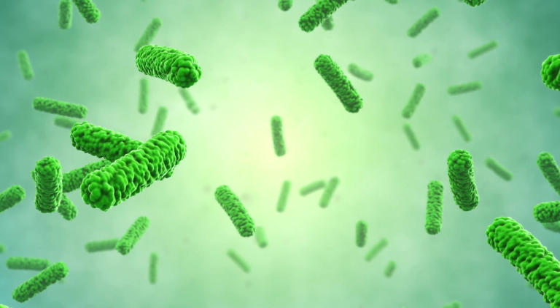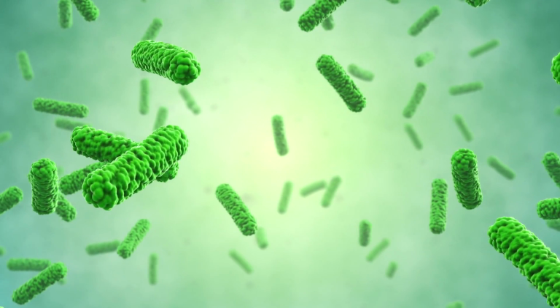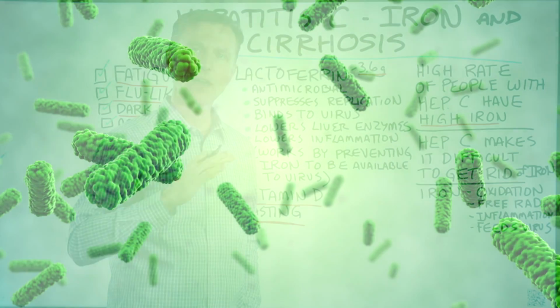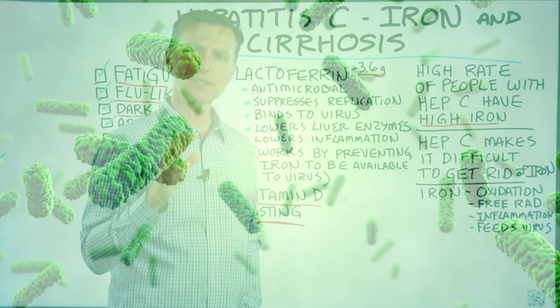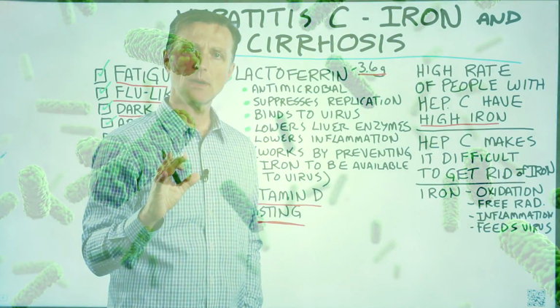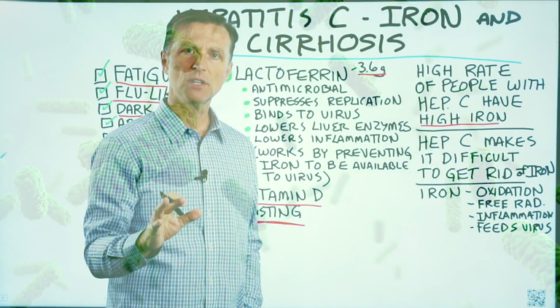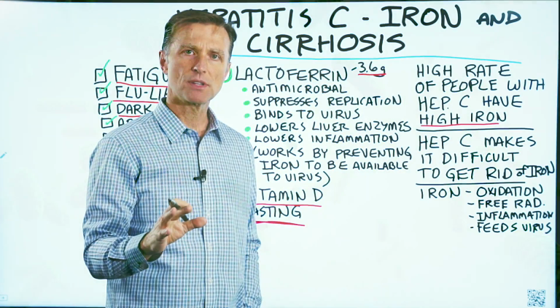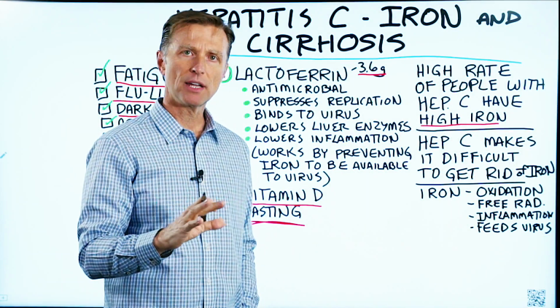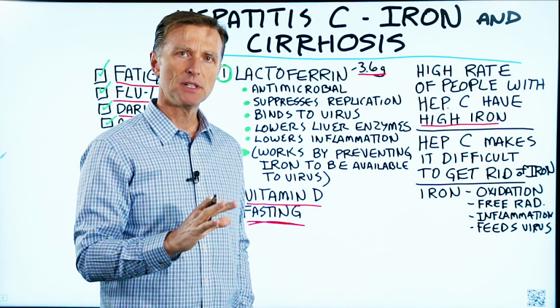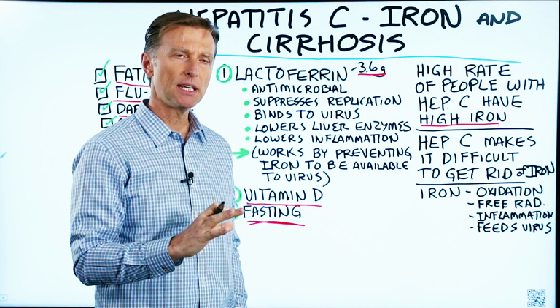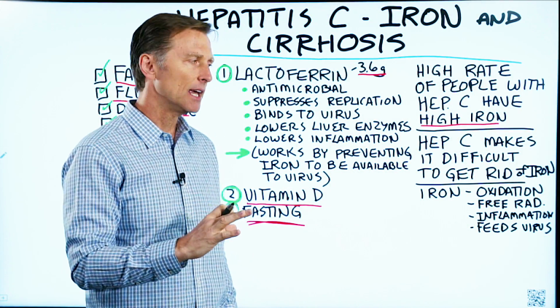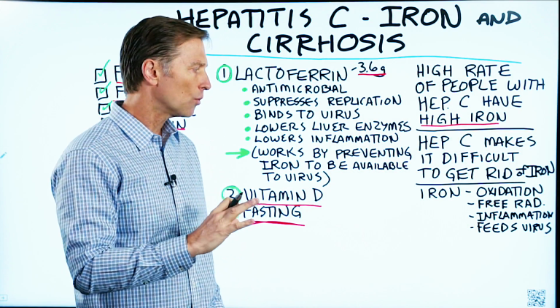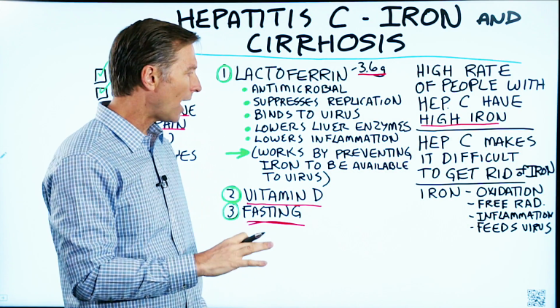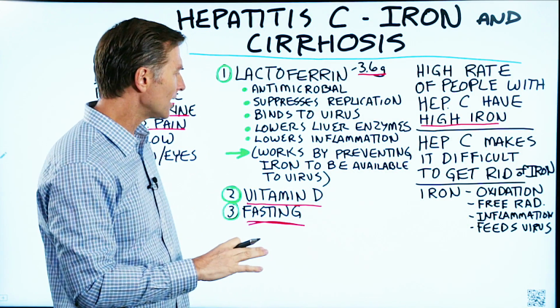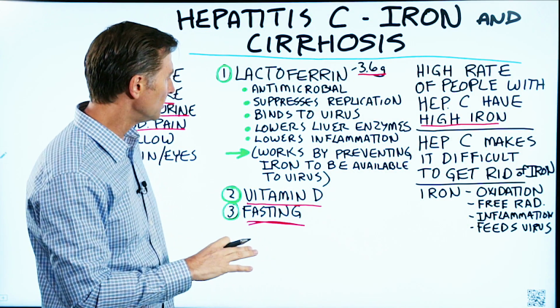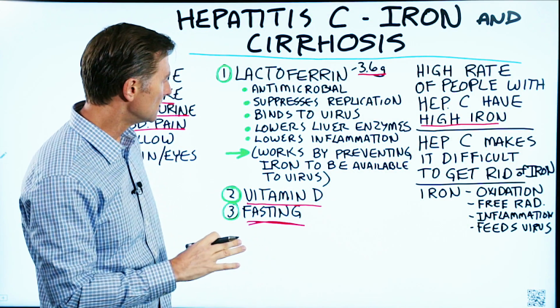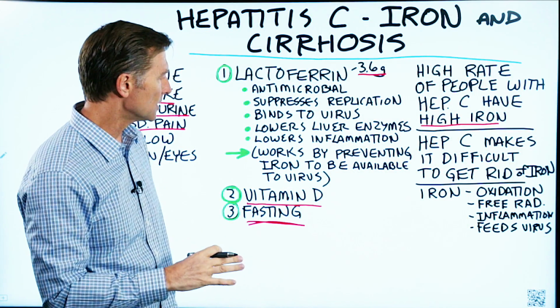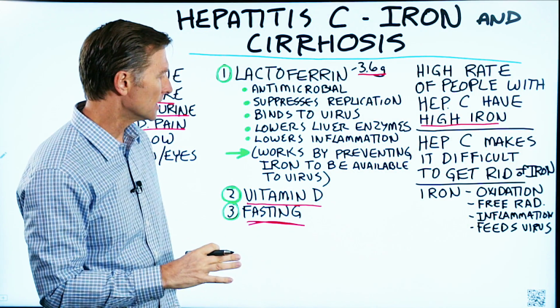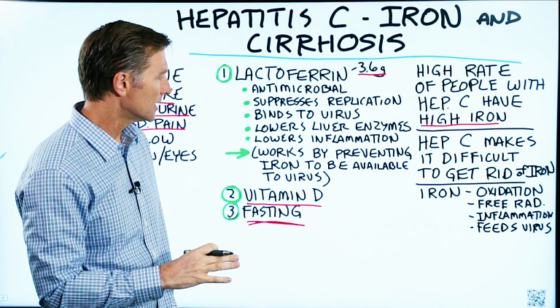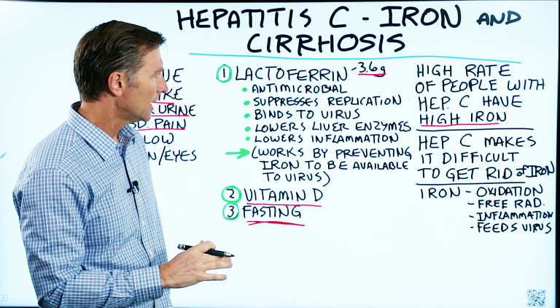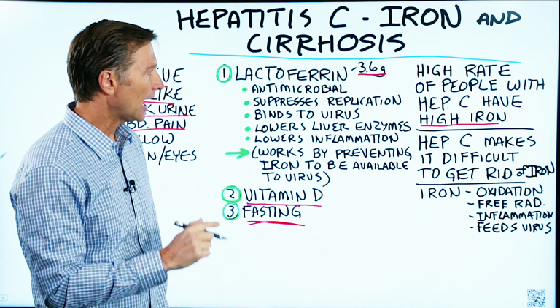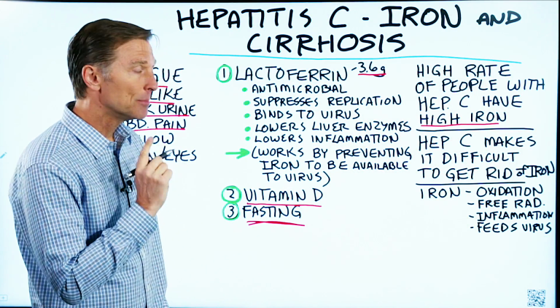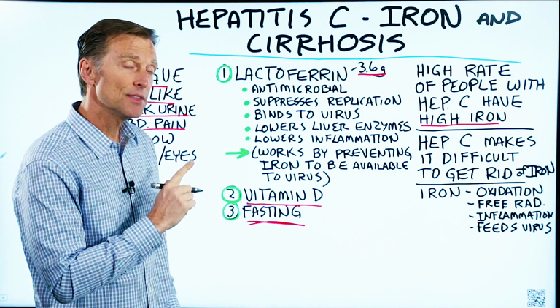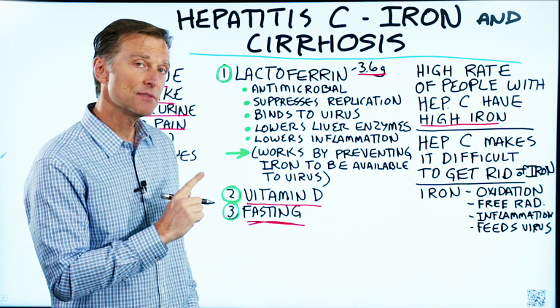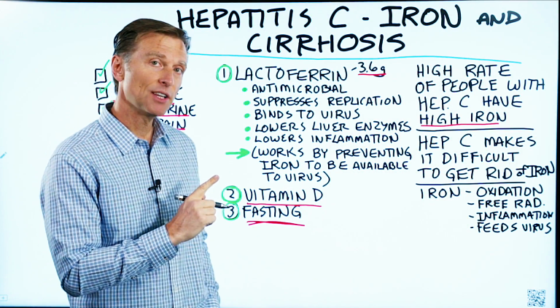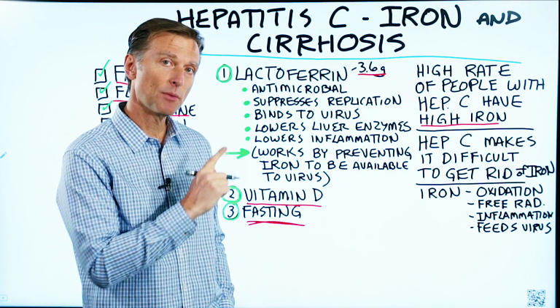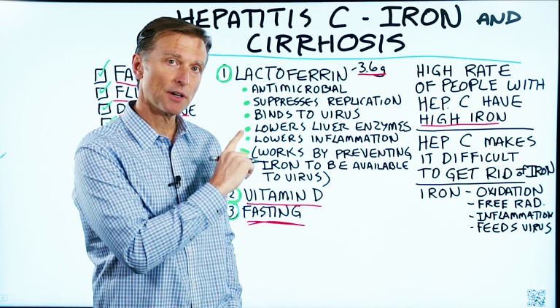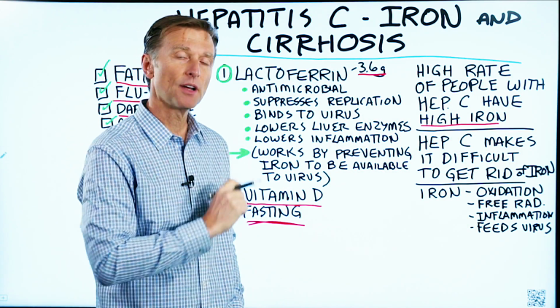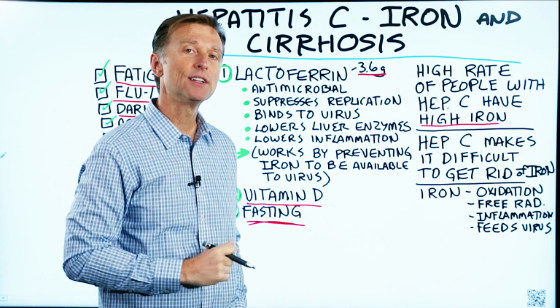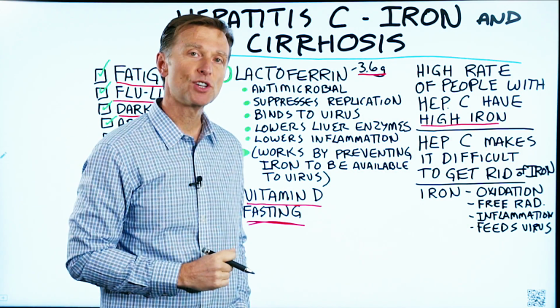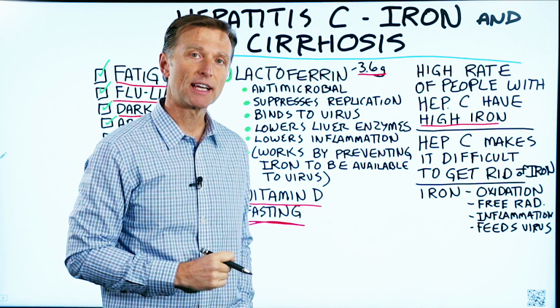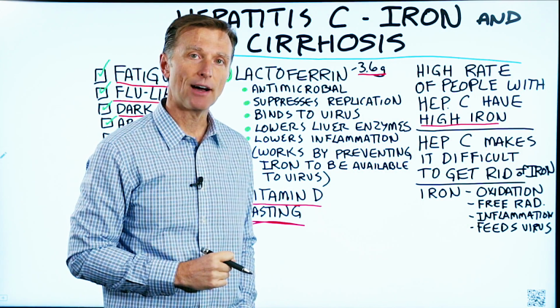If you haven't seen my videos on vitamin D and why you would be deficient, I've put that video up here — check it out.